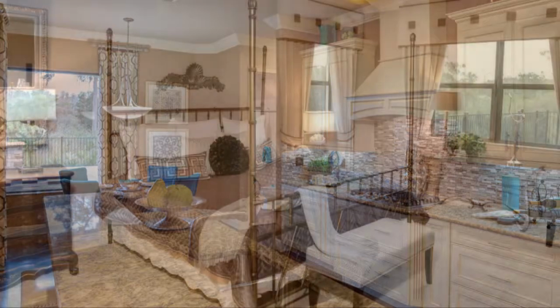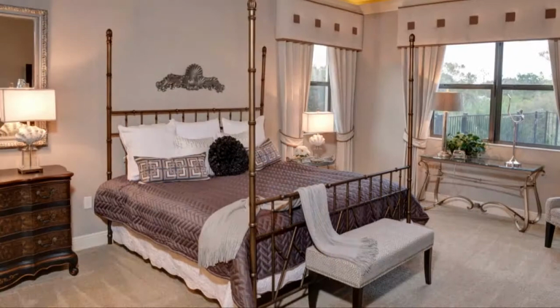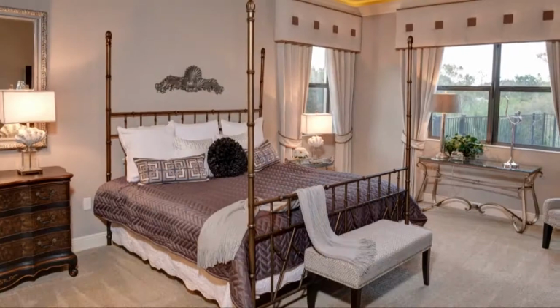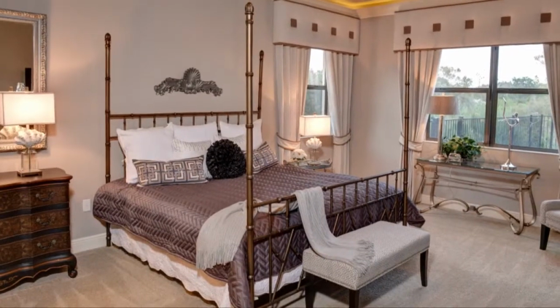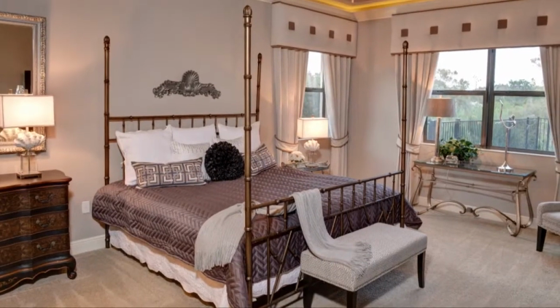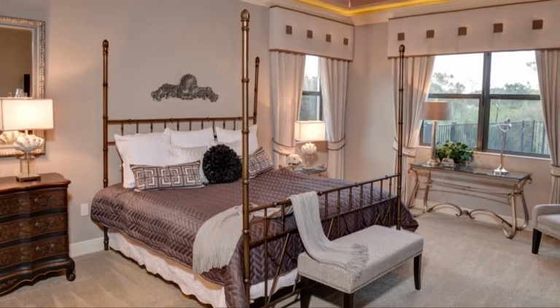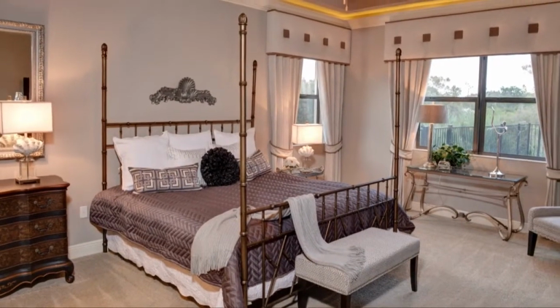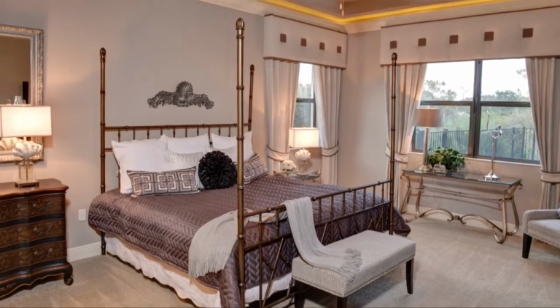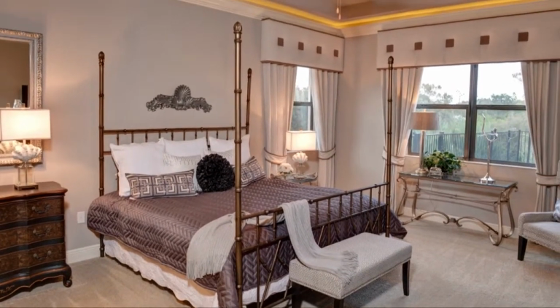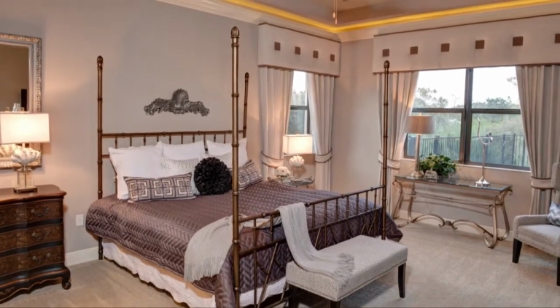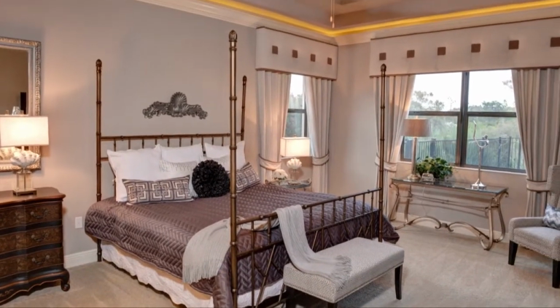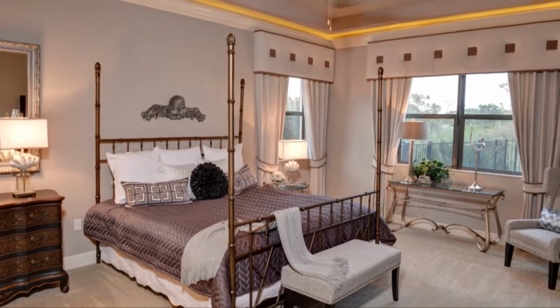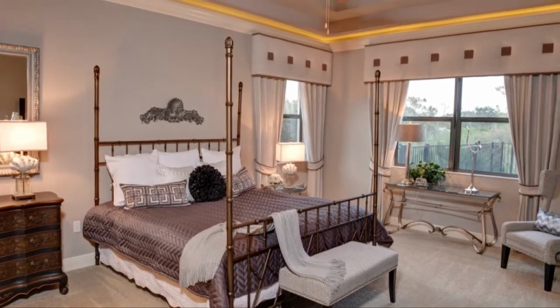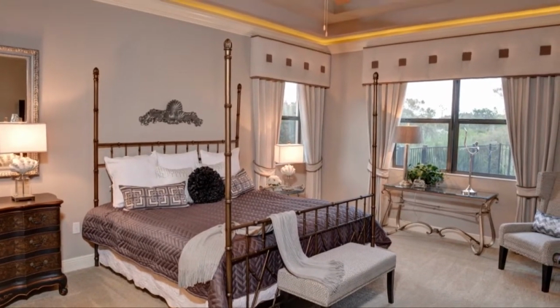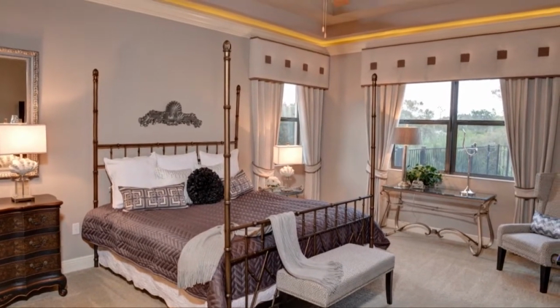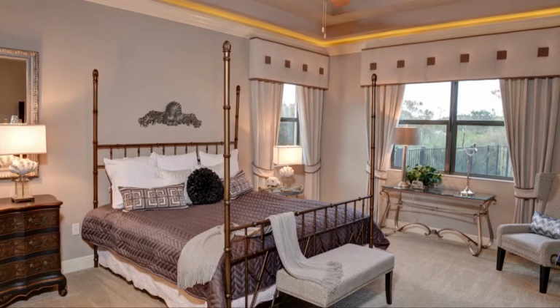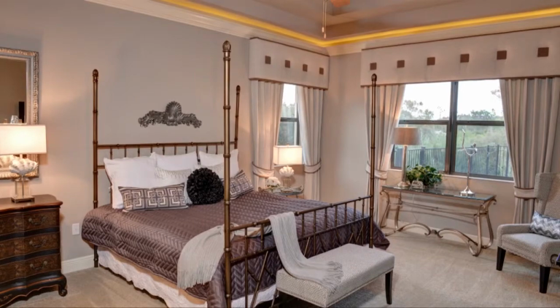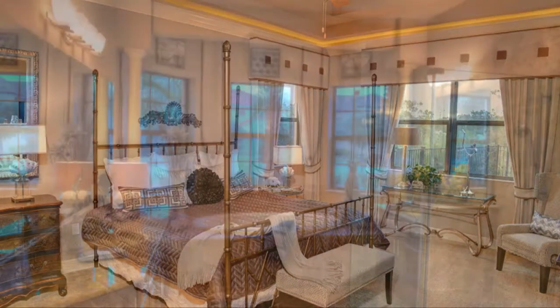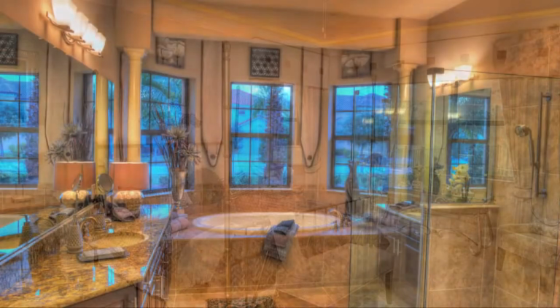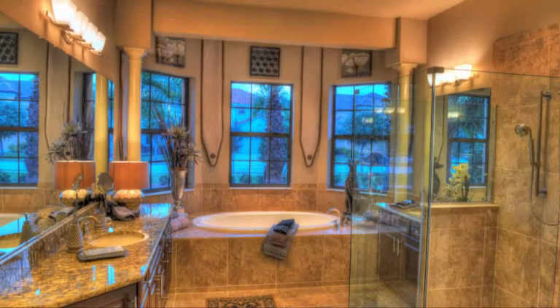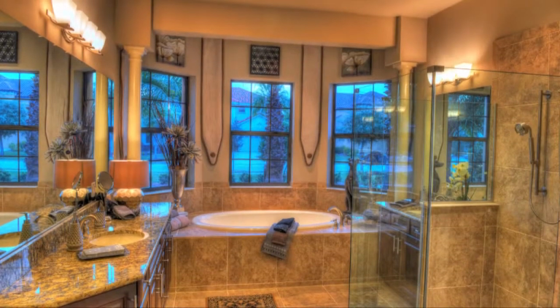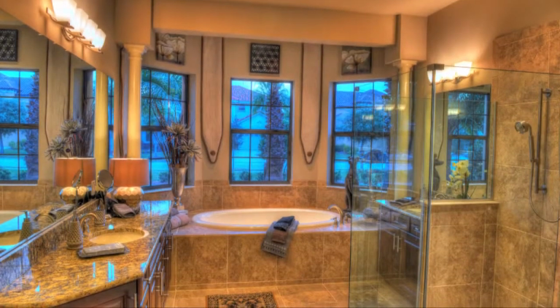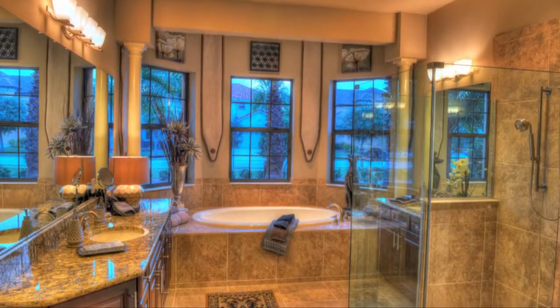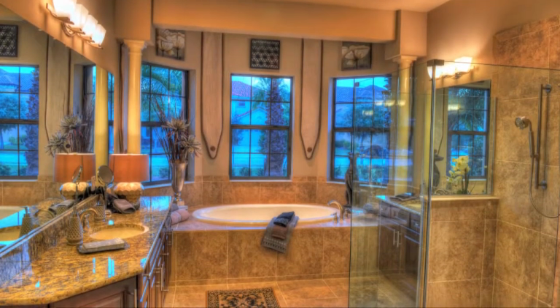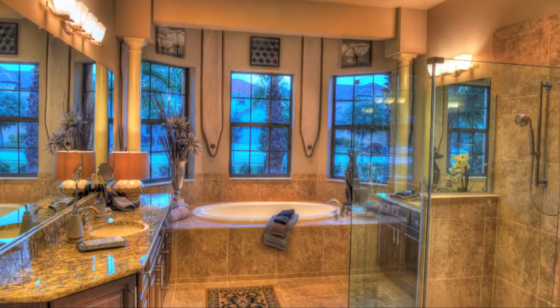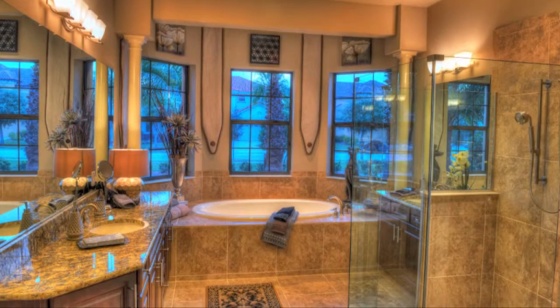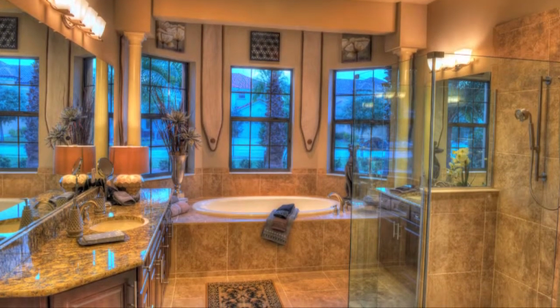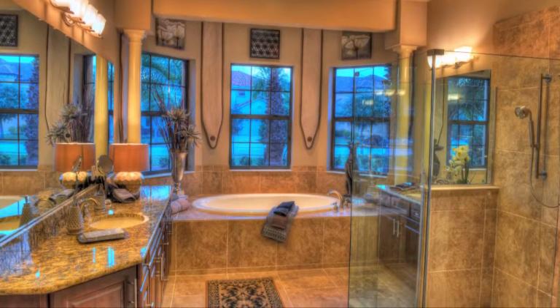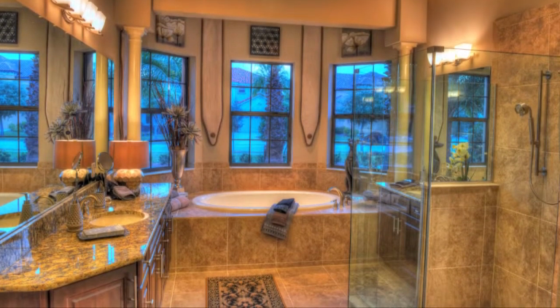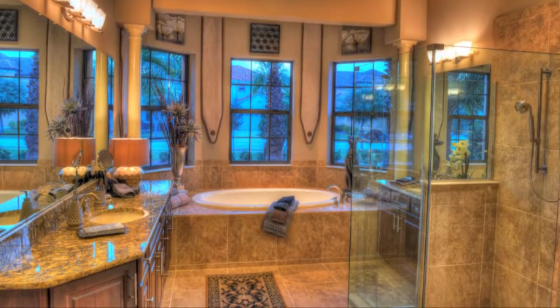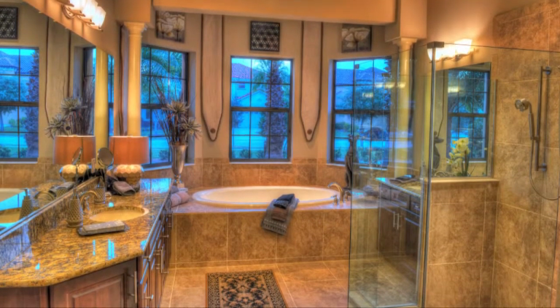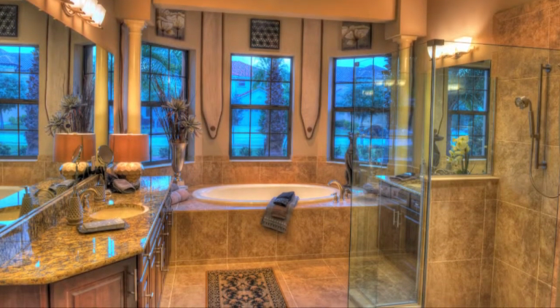The generous owner's suite provides elegant privacy and a master bath created for repose.